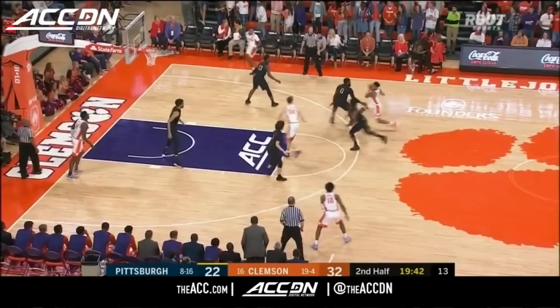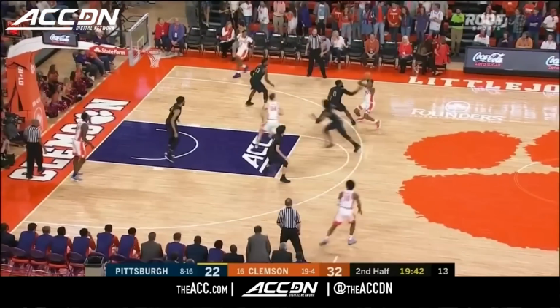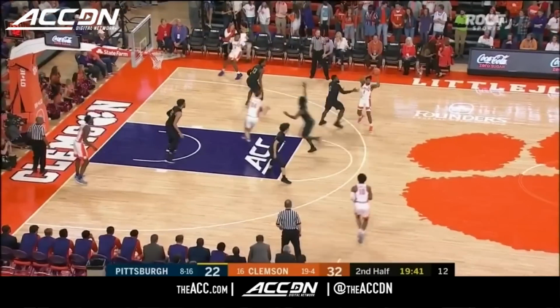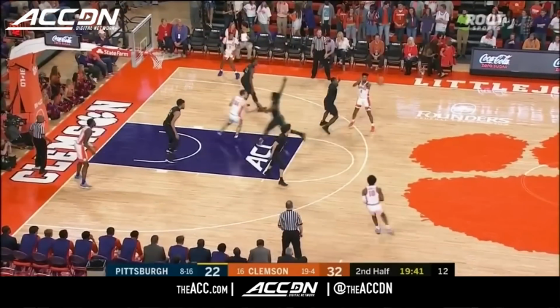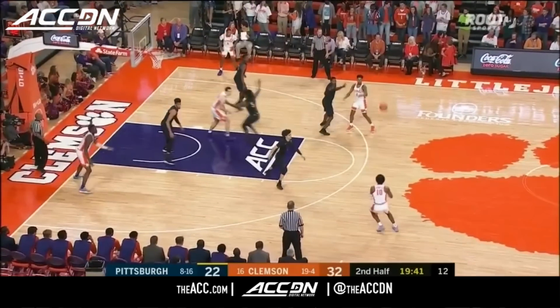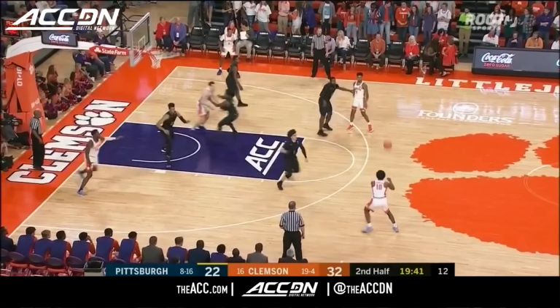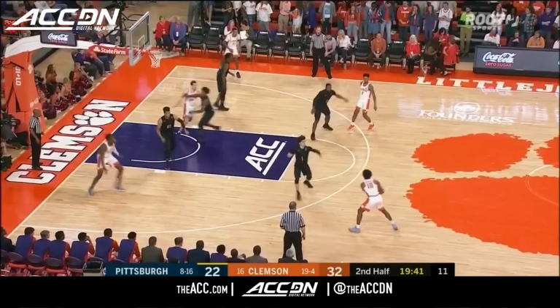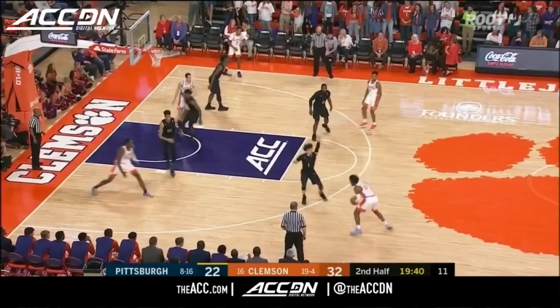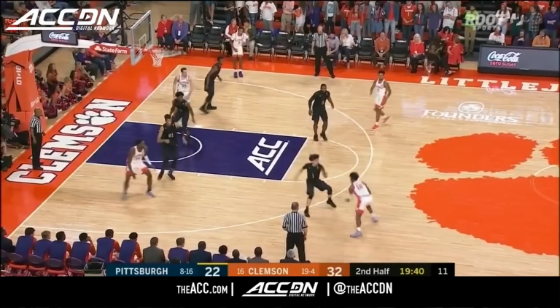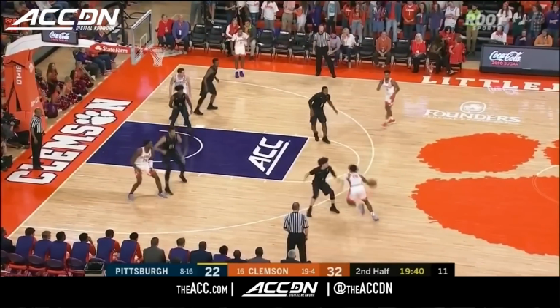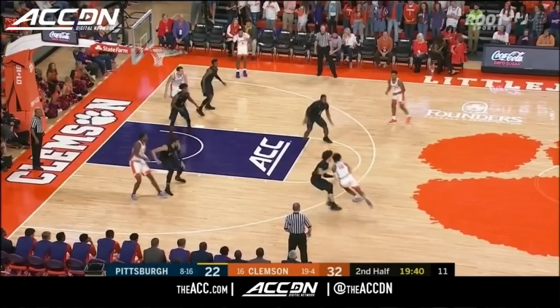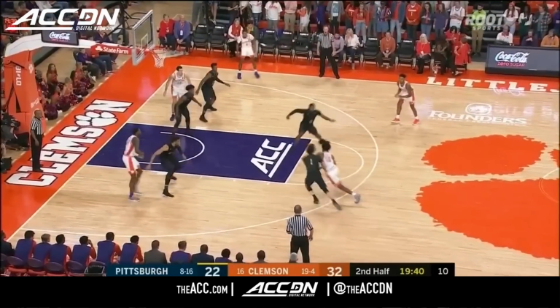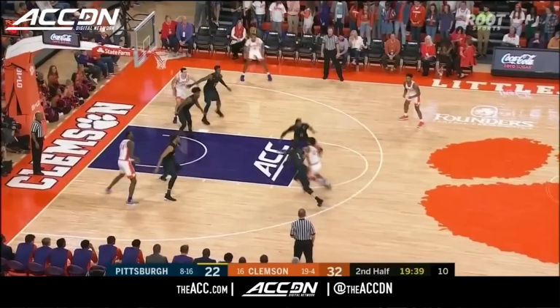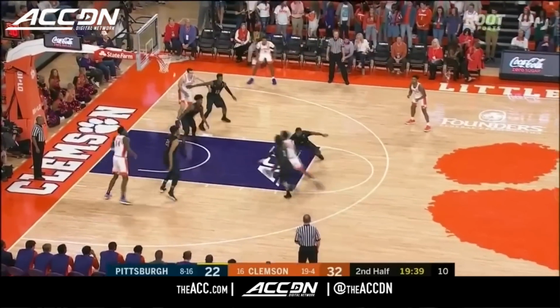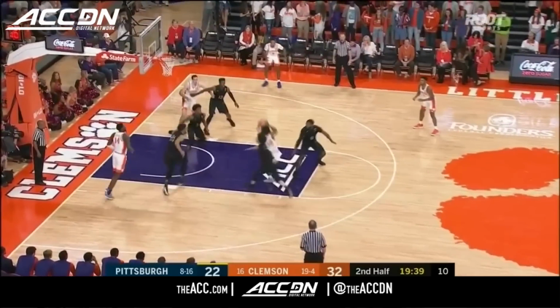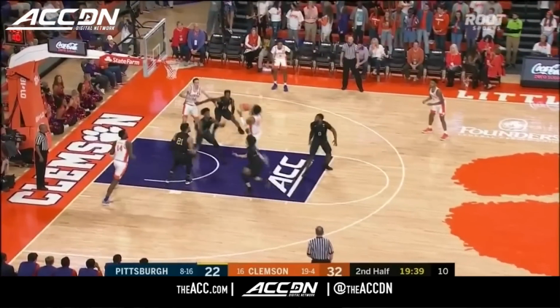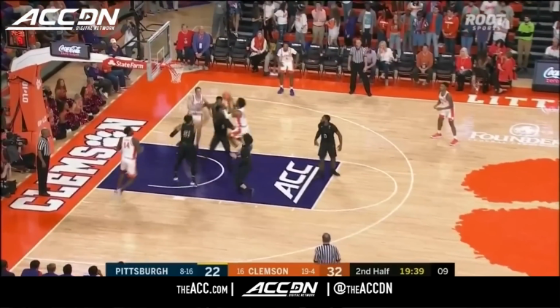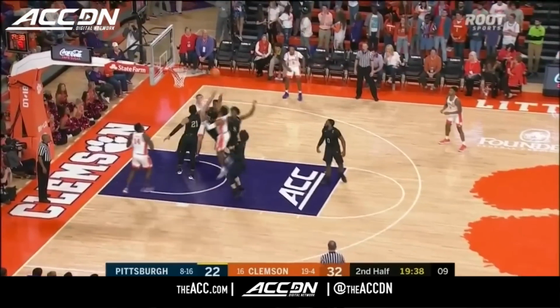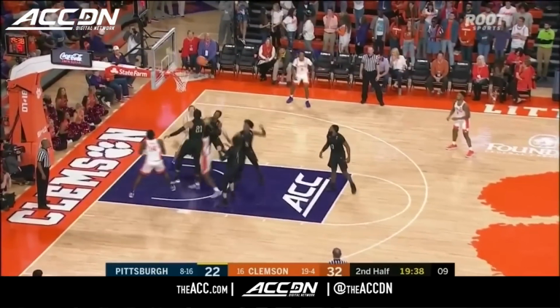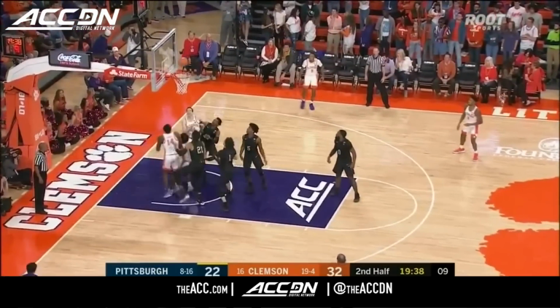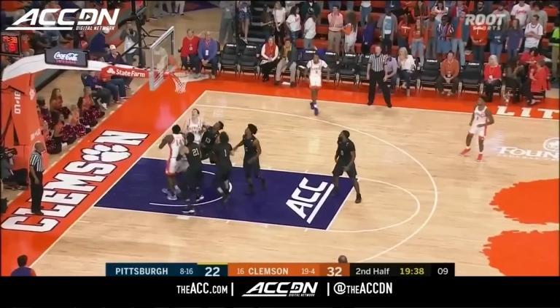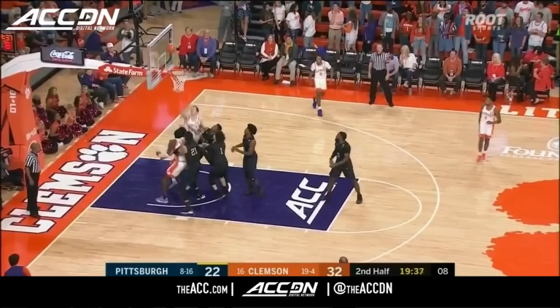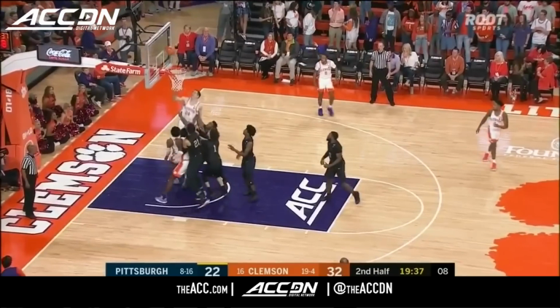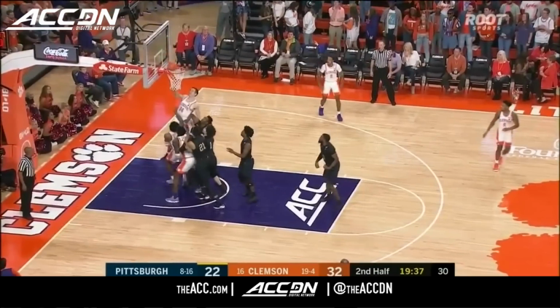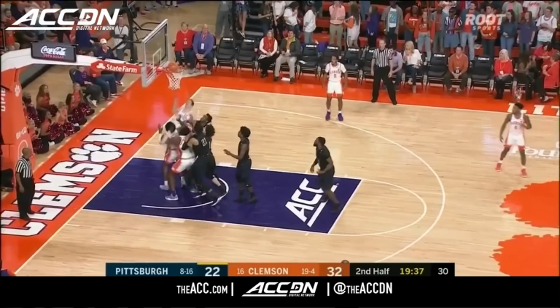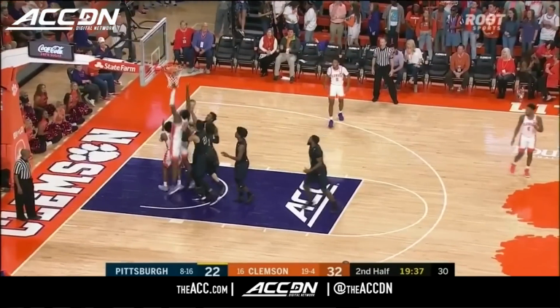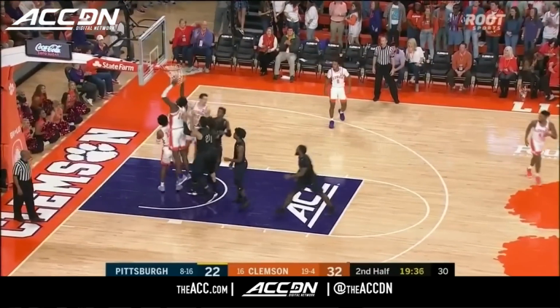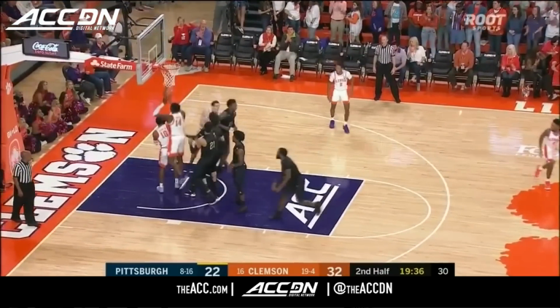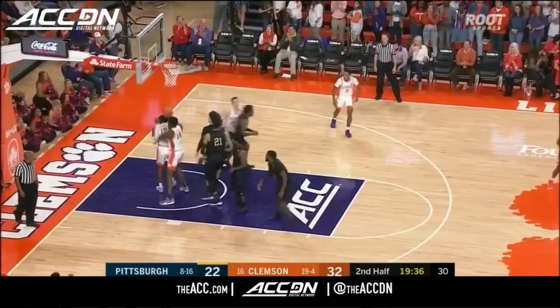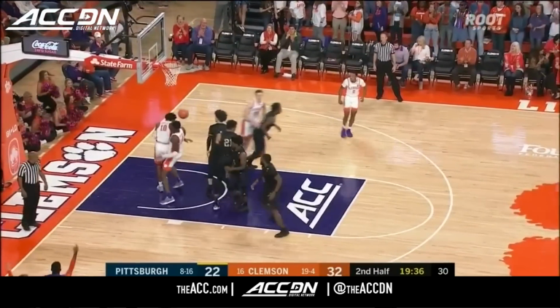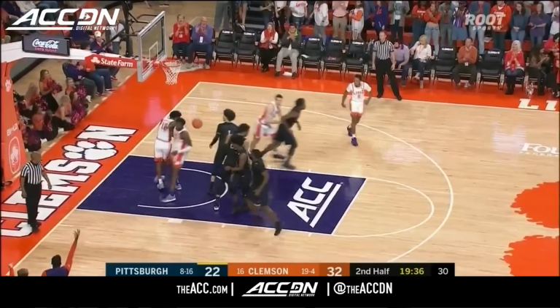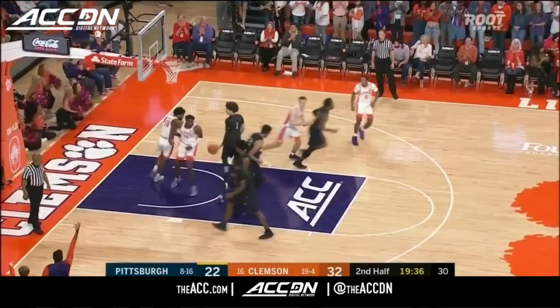Shelton Mitchell. Already a change — they've started now fronting the post inside. DeVoe to the hoop, gets the roll.